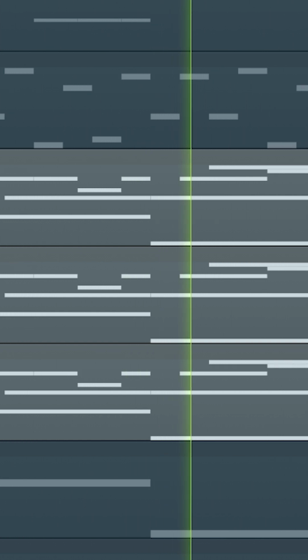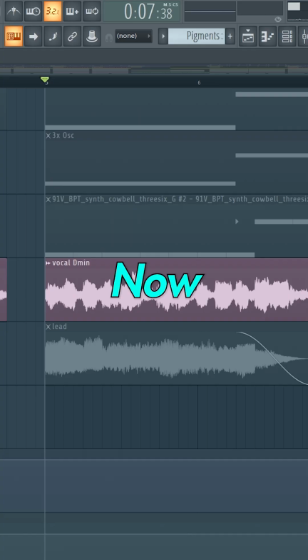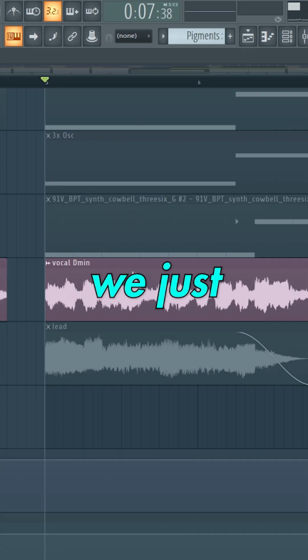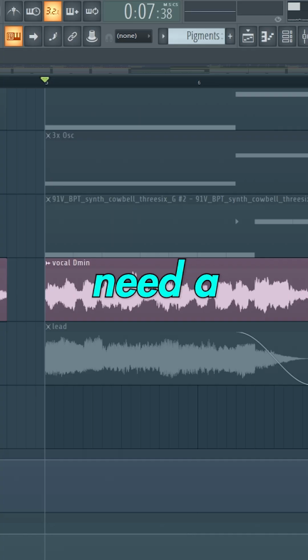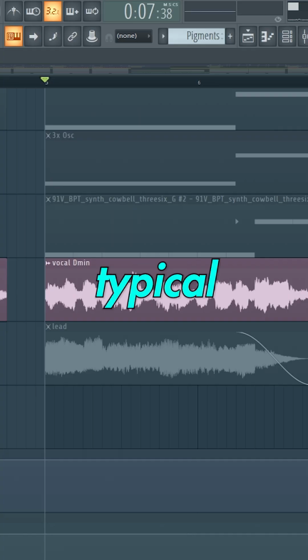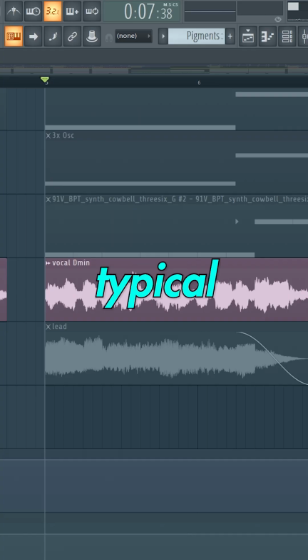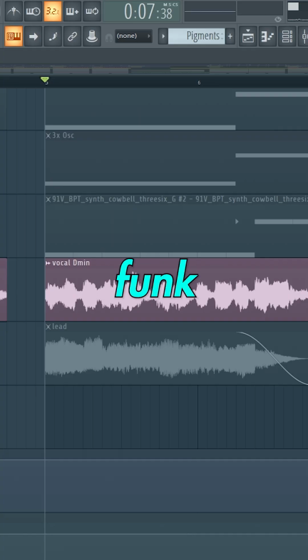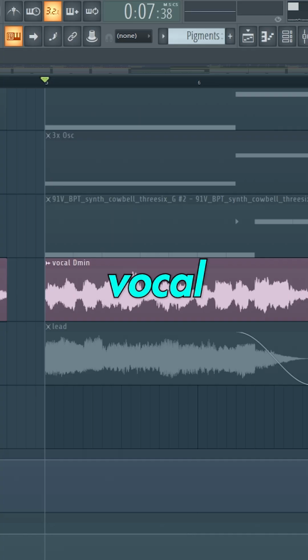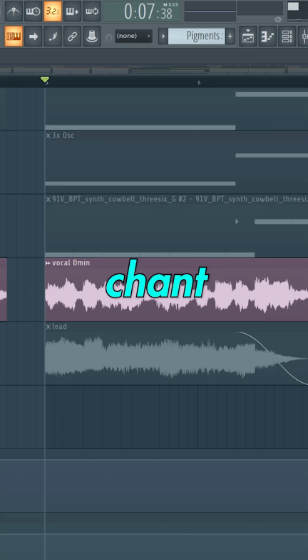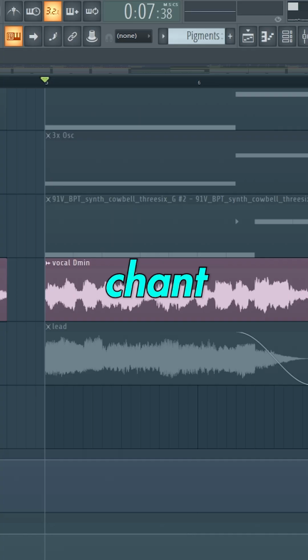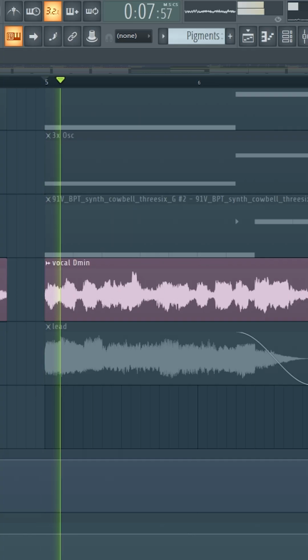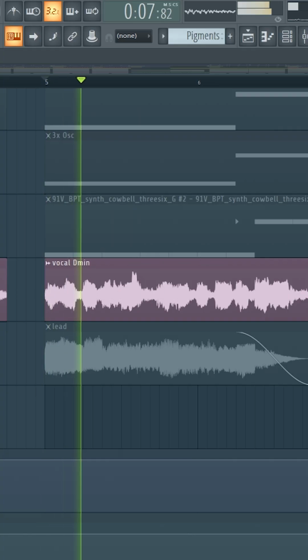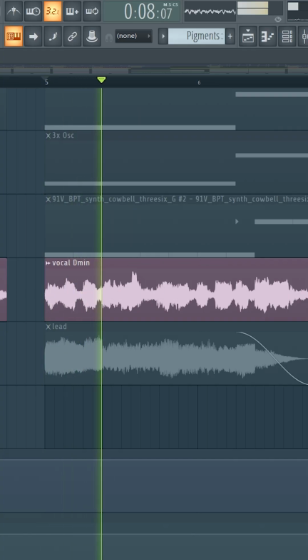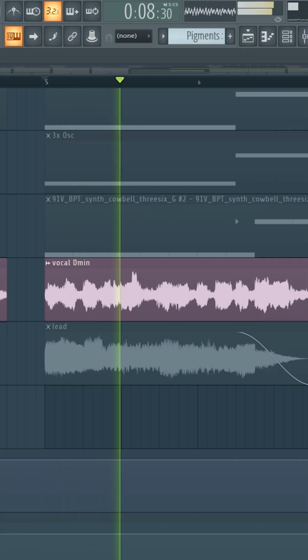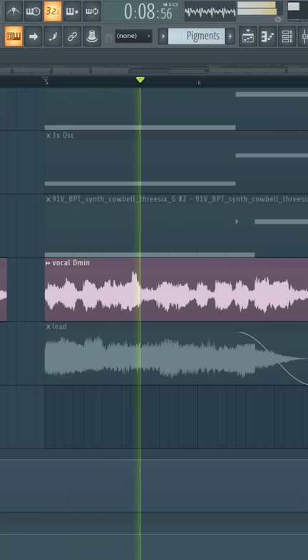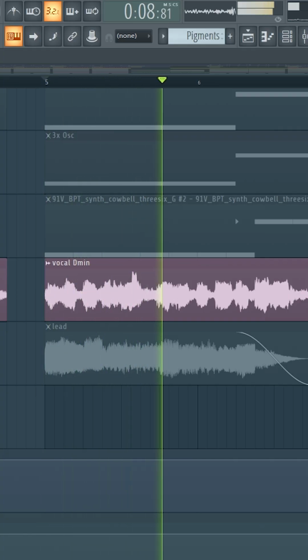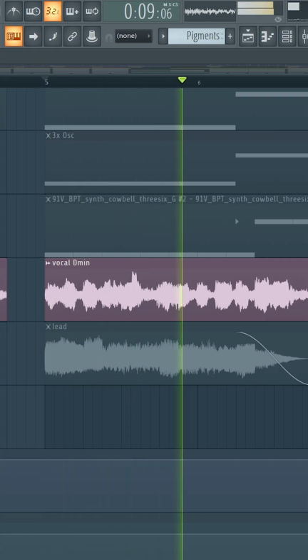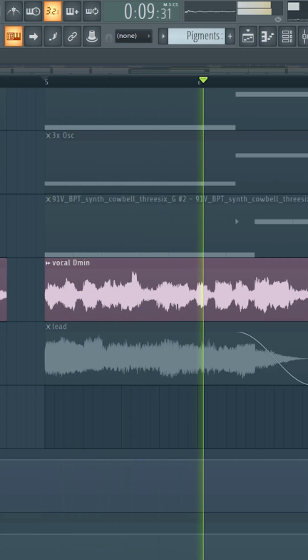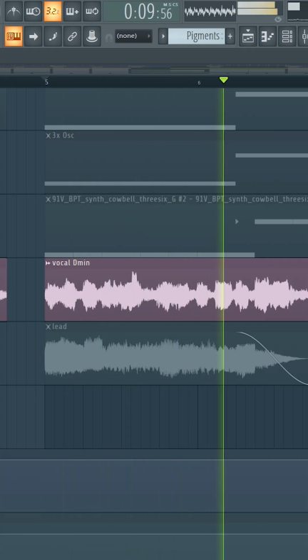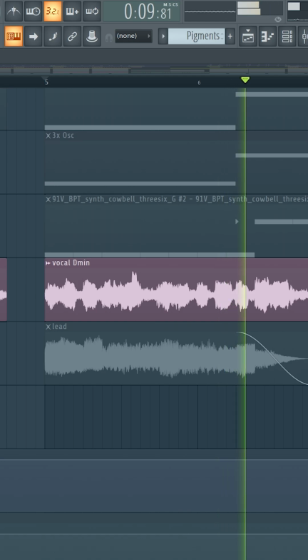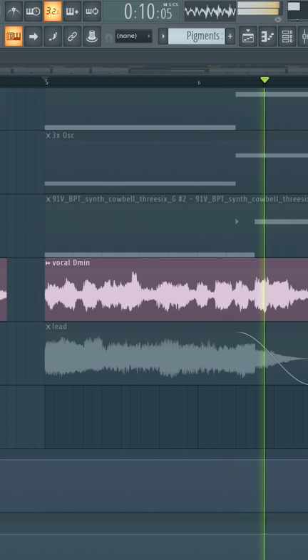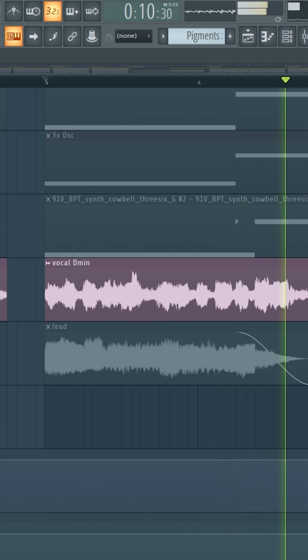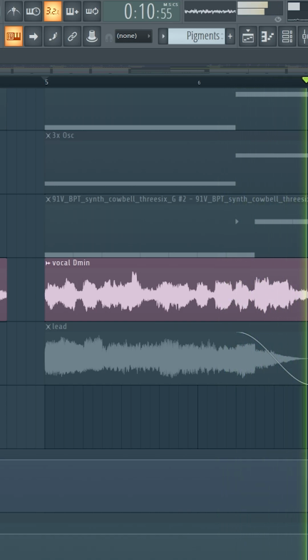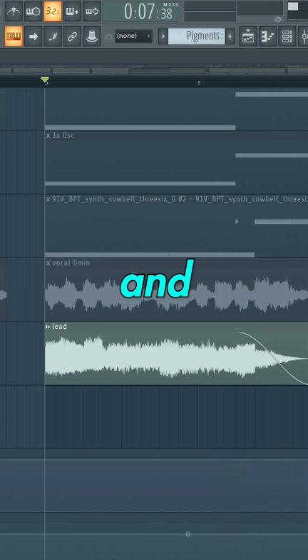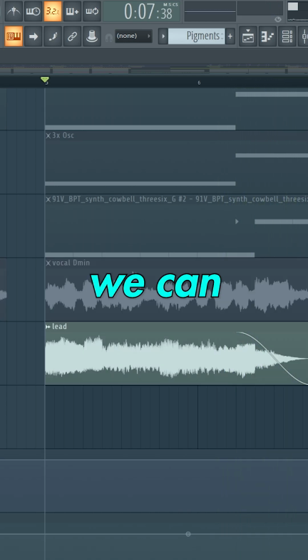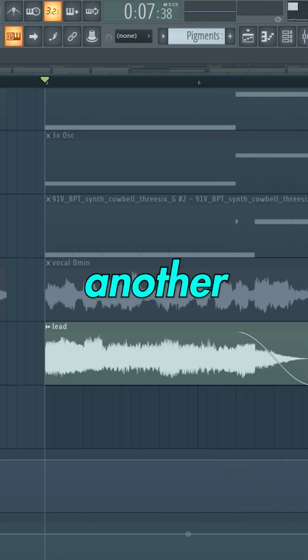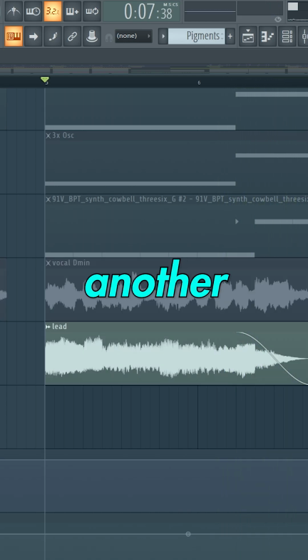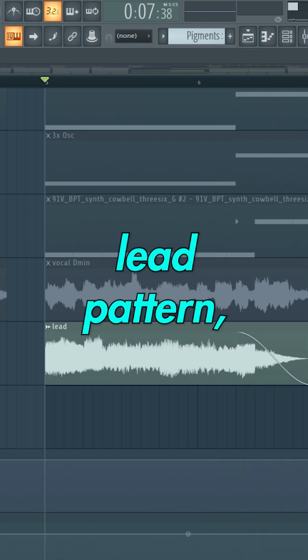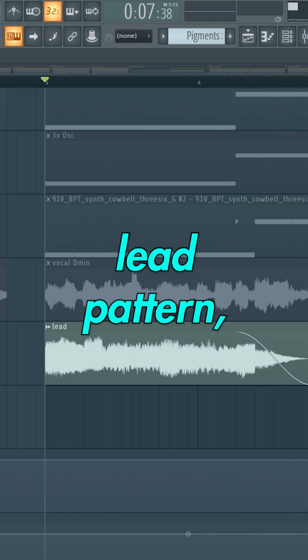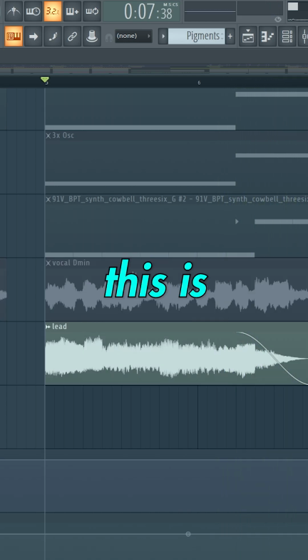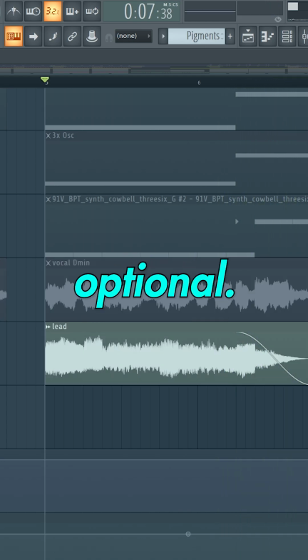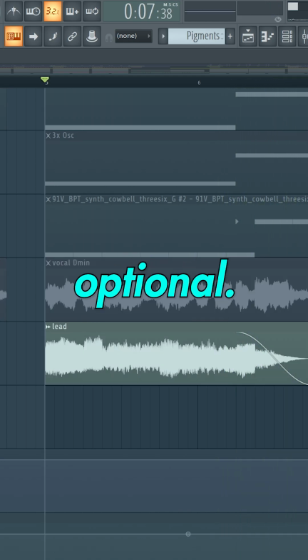Now we just need a typical funk vocal chant. And we can add another lead pattern, but this is optional.